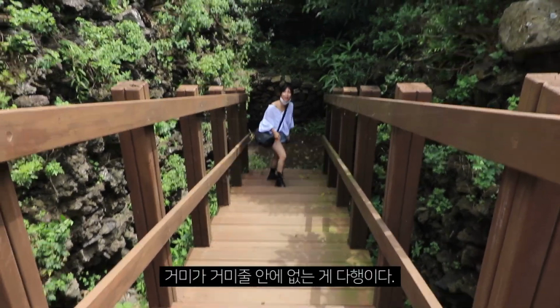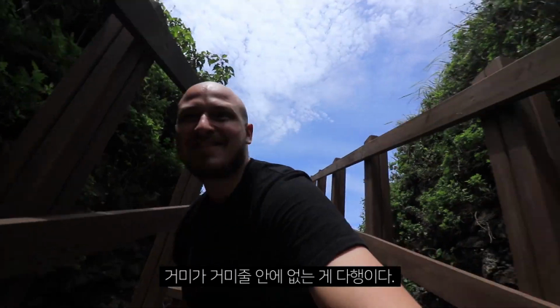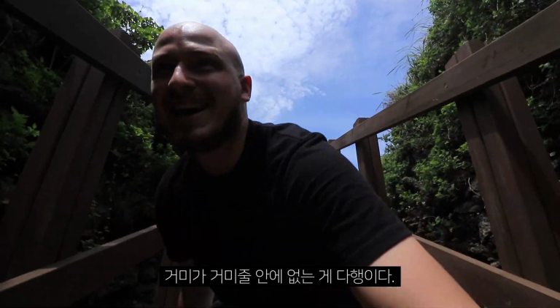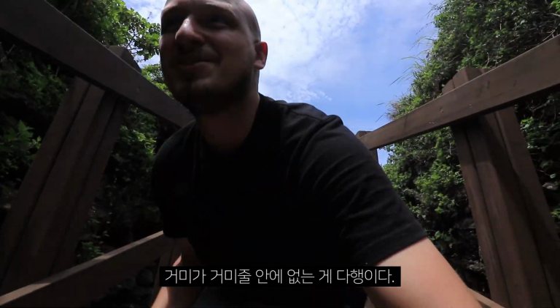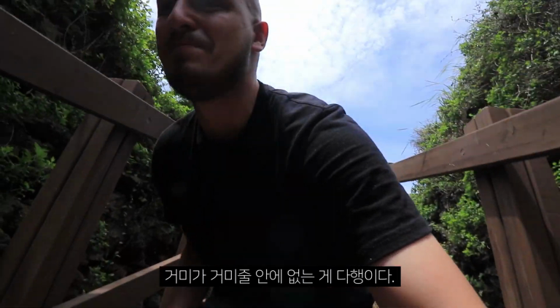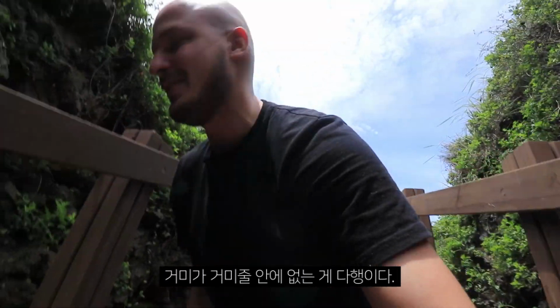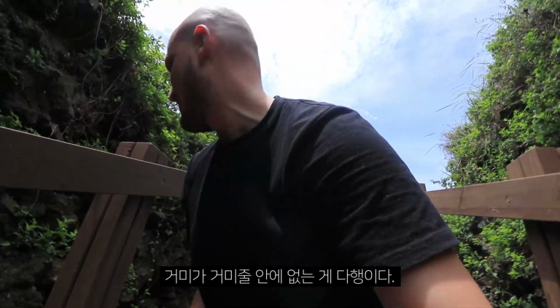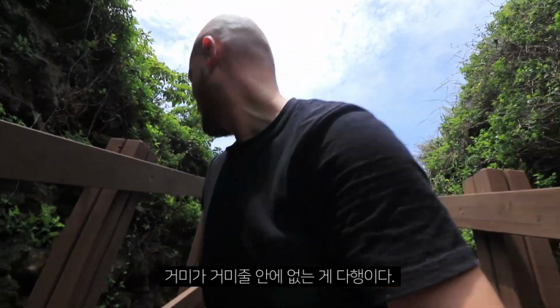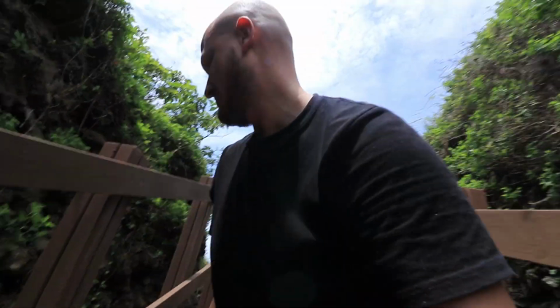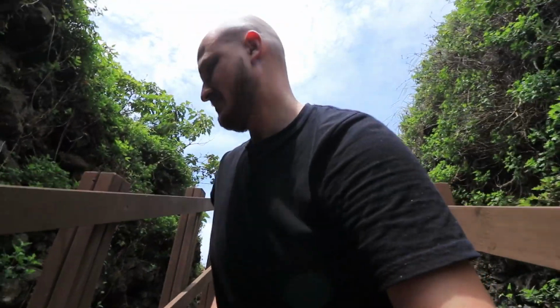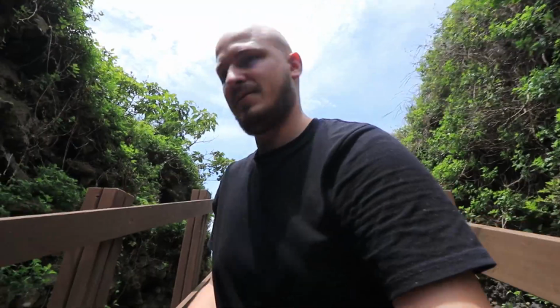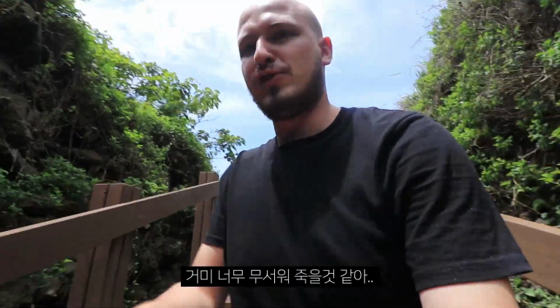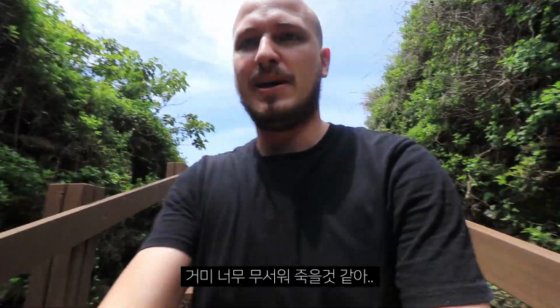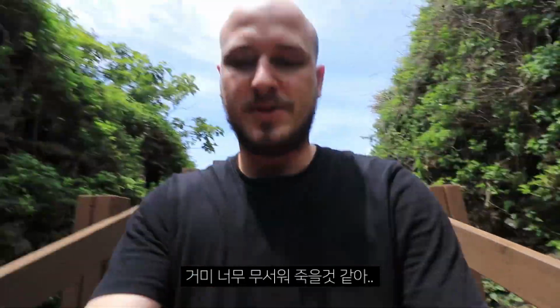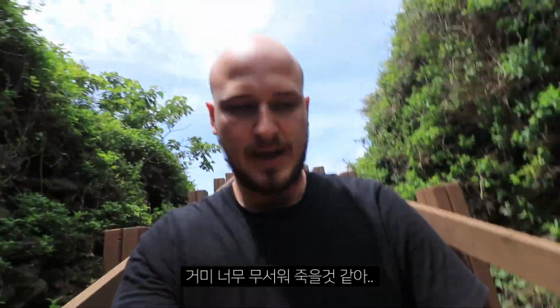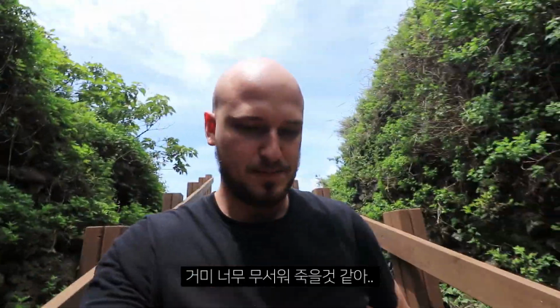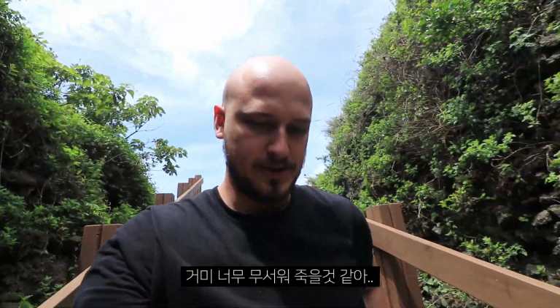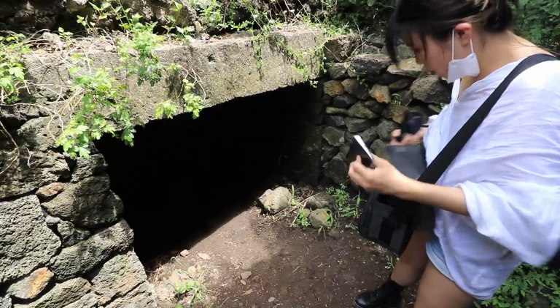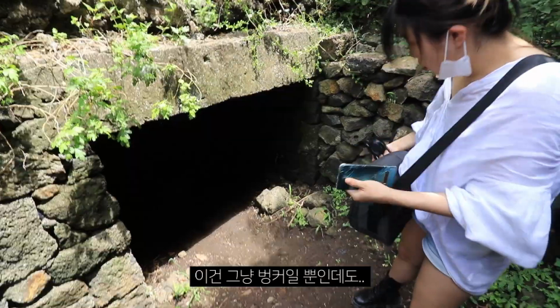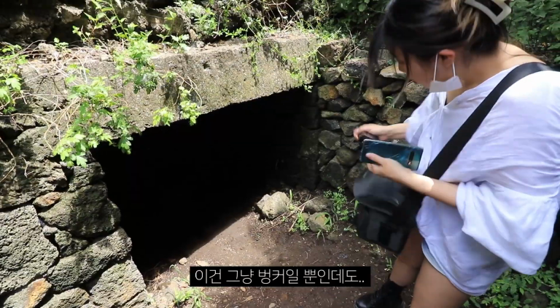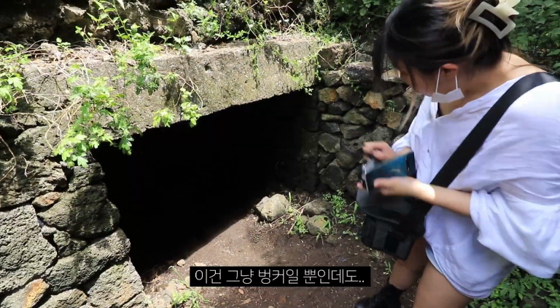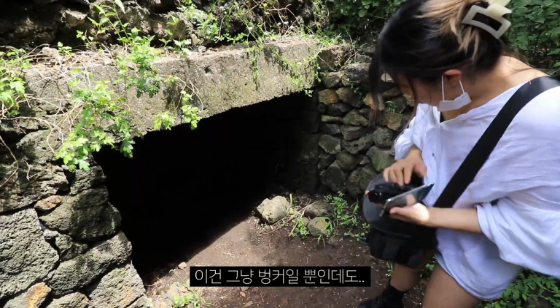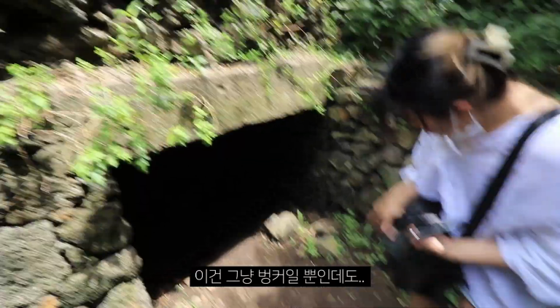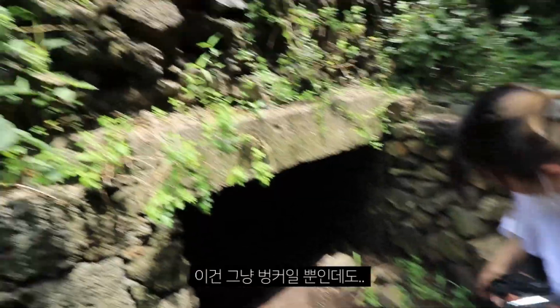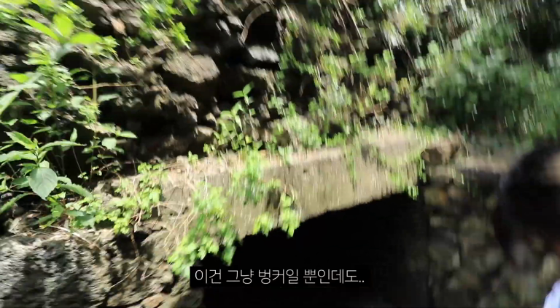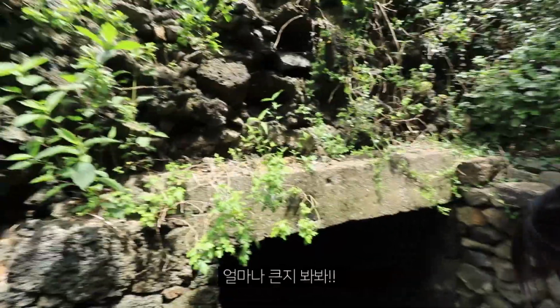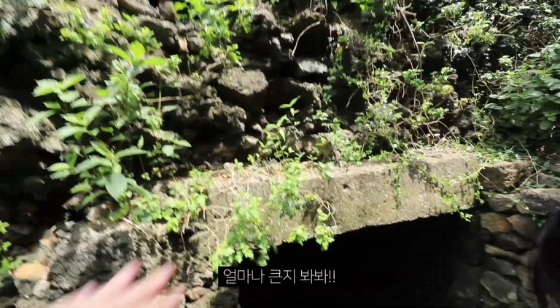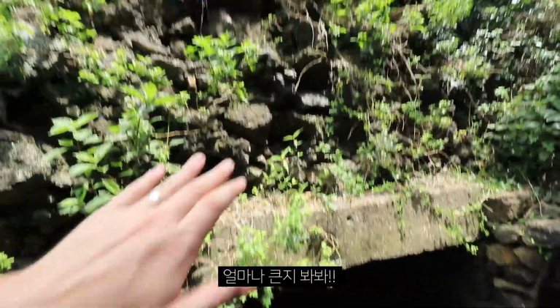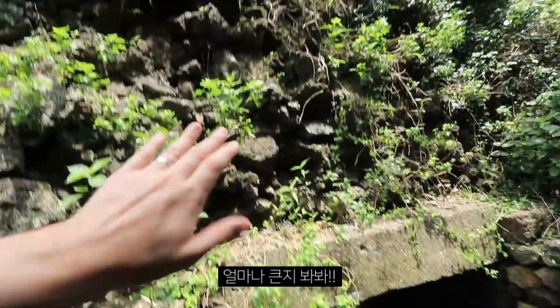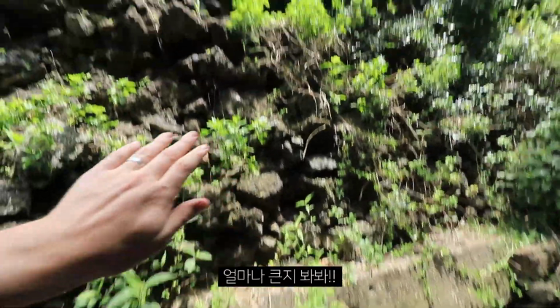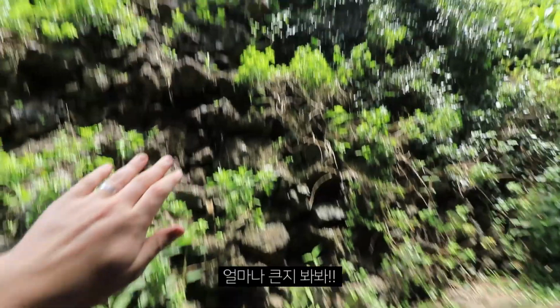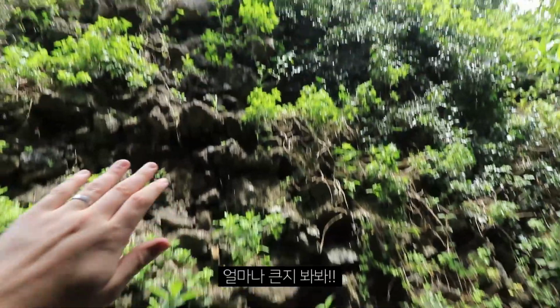I'm glad I don't see a spider in the web. It freaks me out, I'm so scared of spiders. And this is just a bunker — look how big it is.